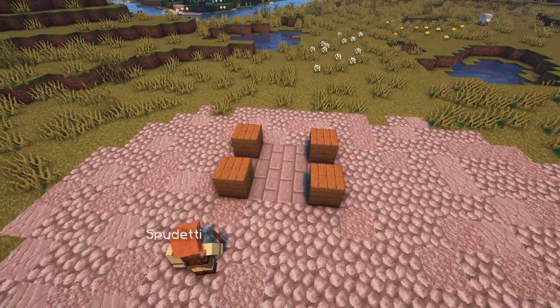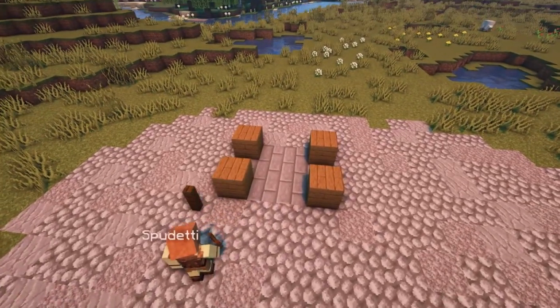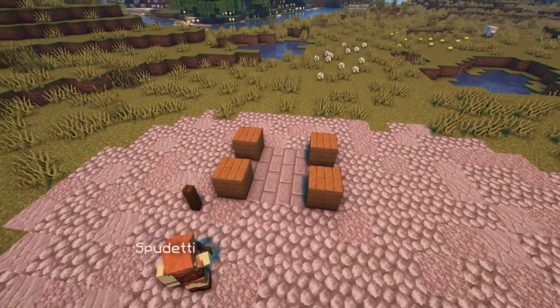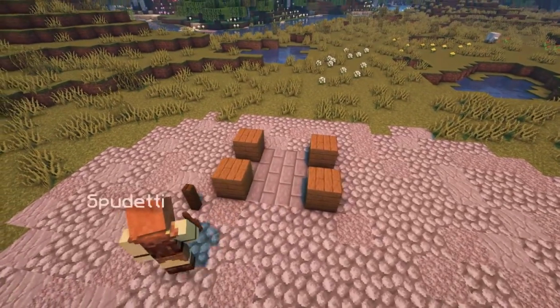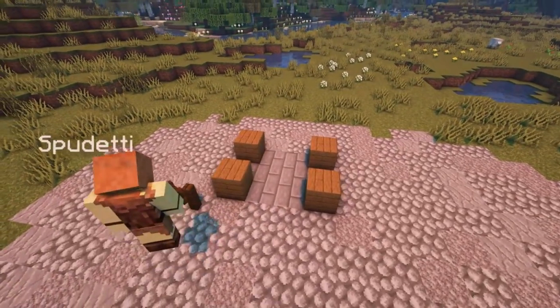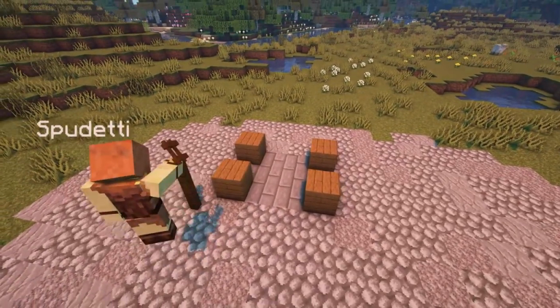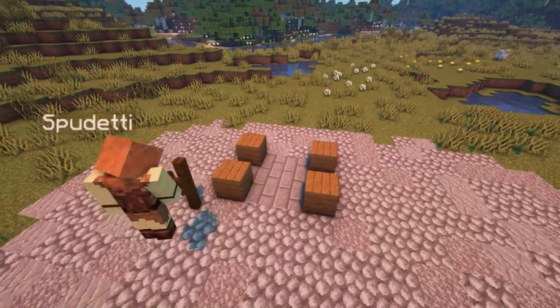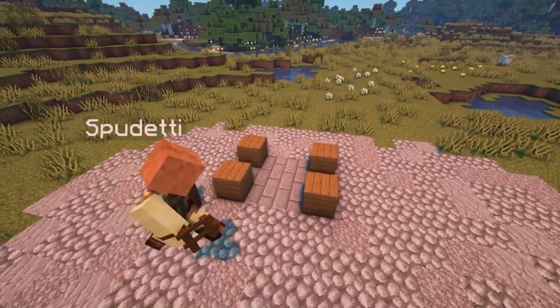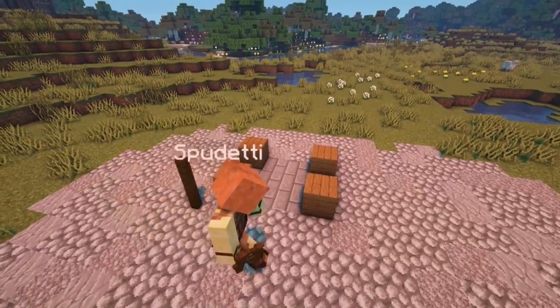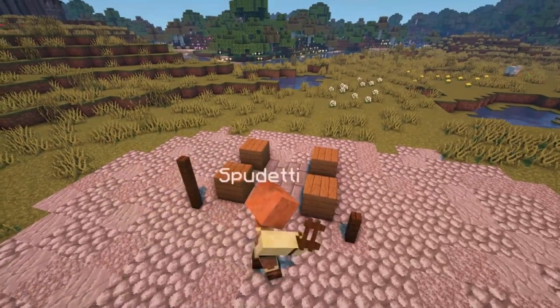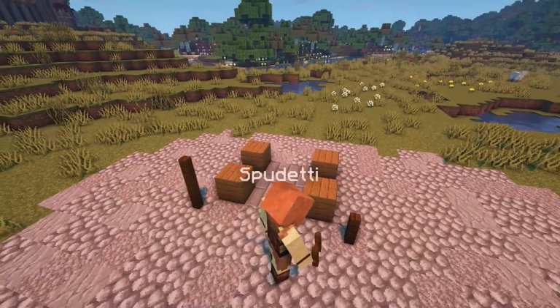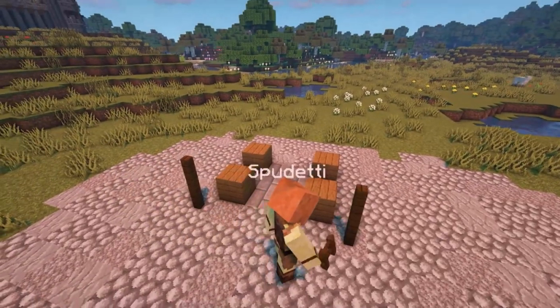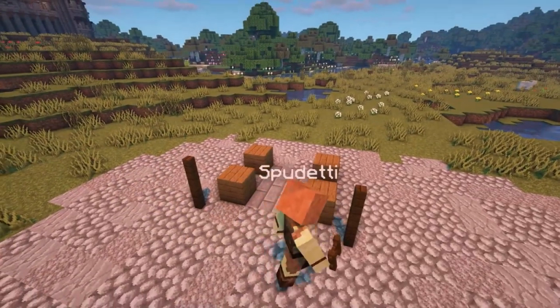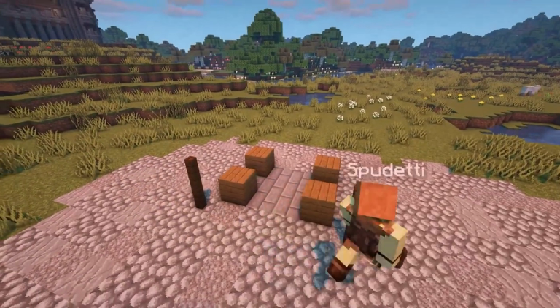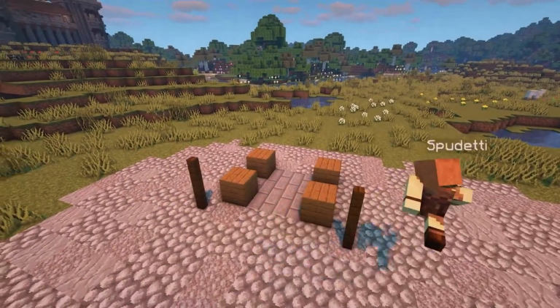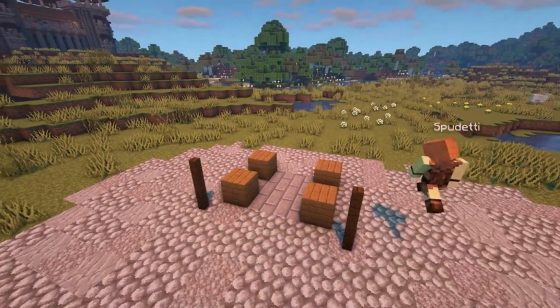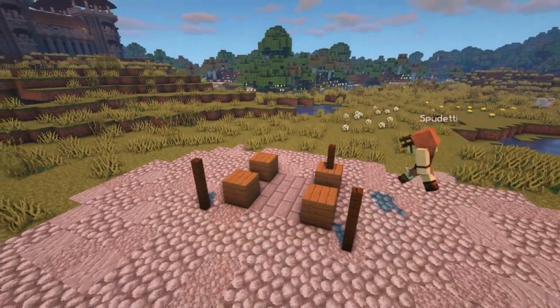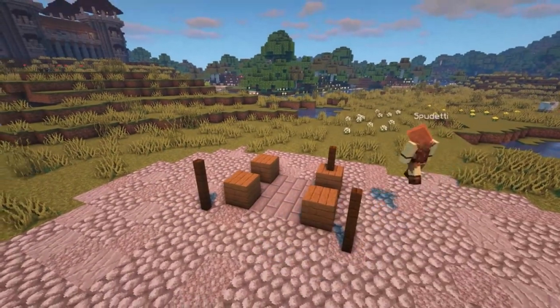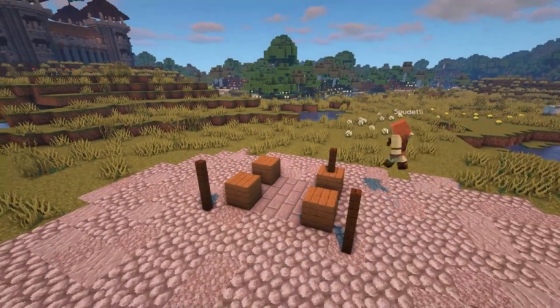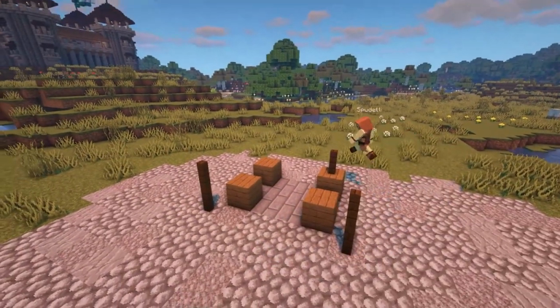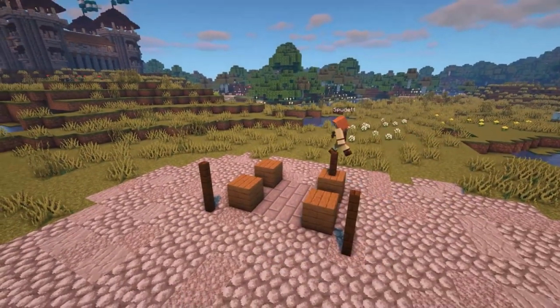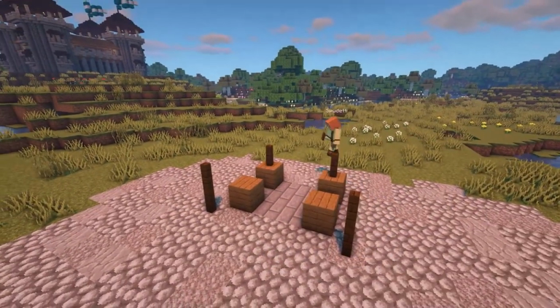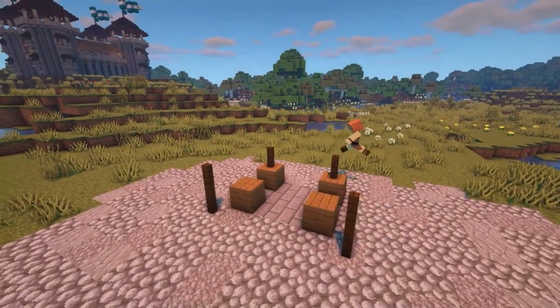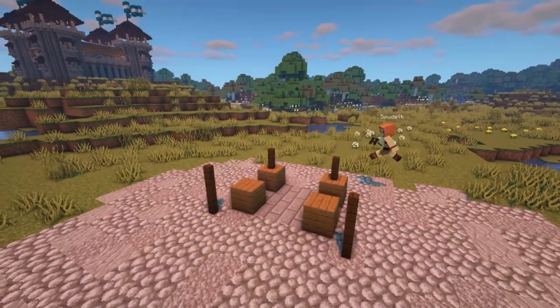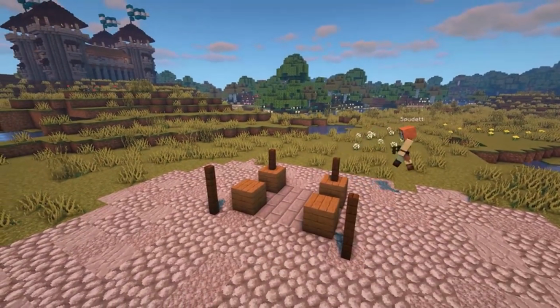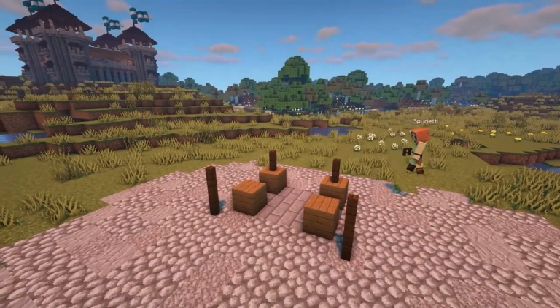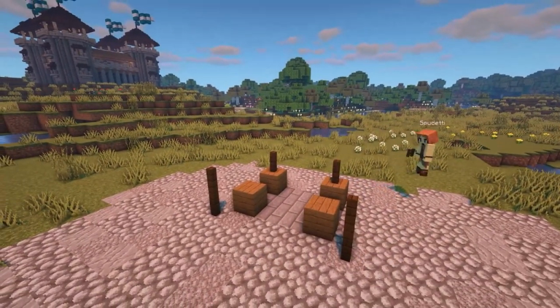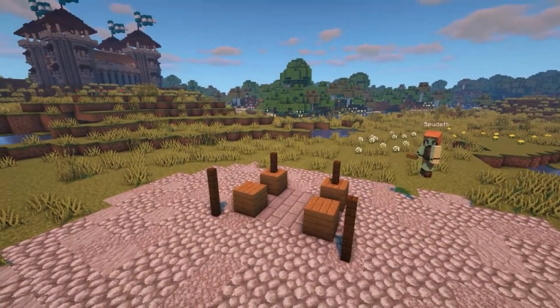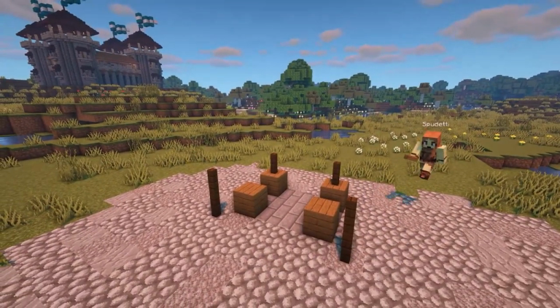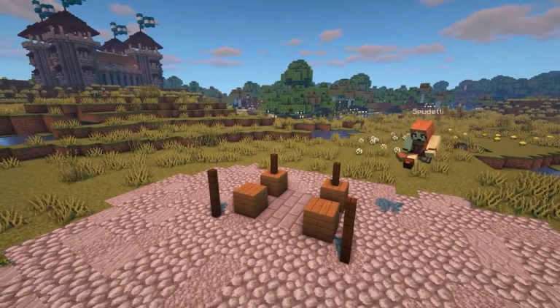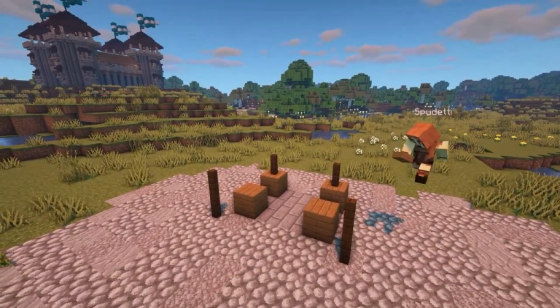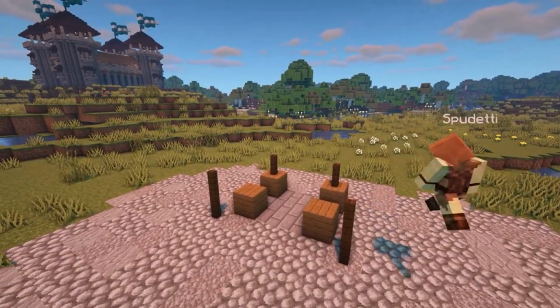Place two block high dark oak fences on both sides at the front, and then place a dark oak fence on top of the back blocks.